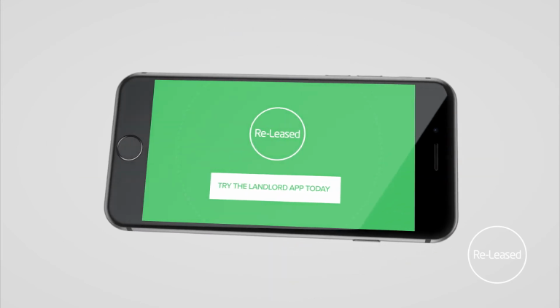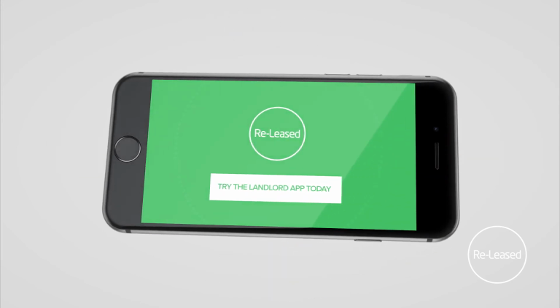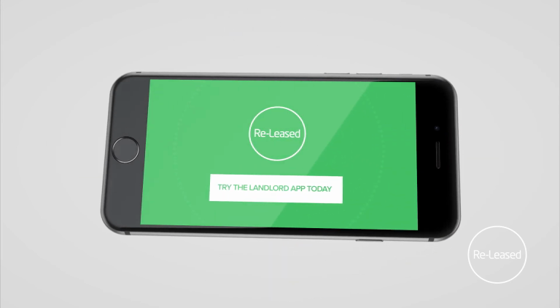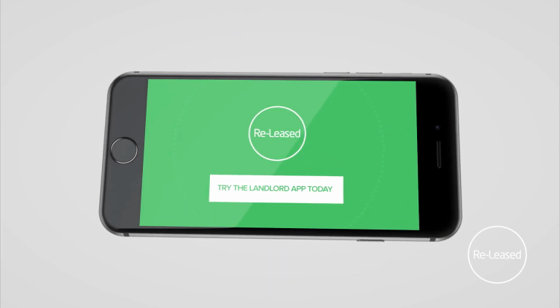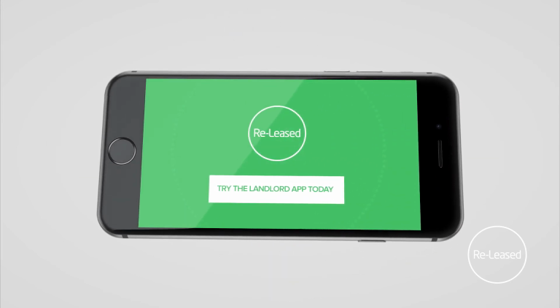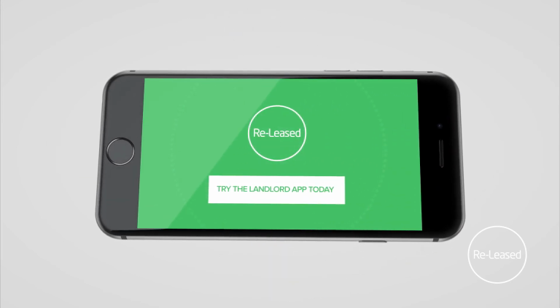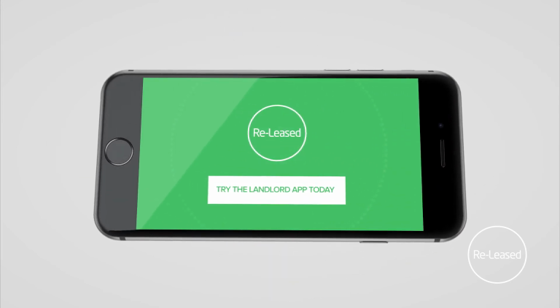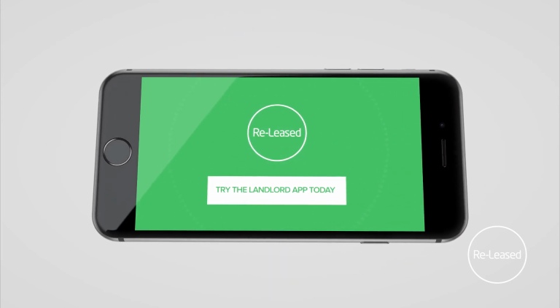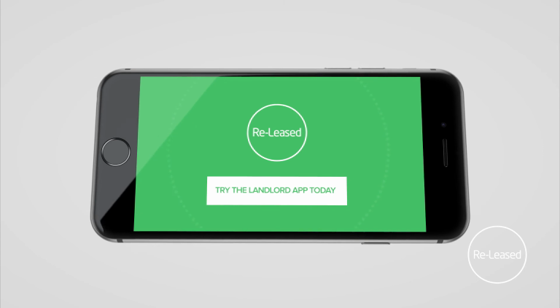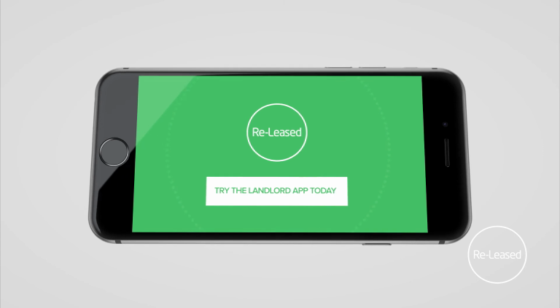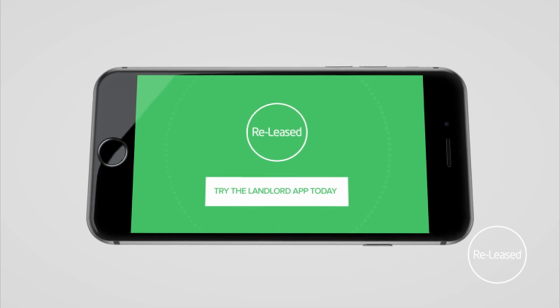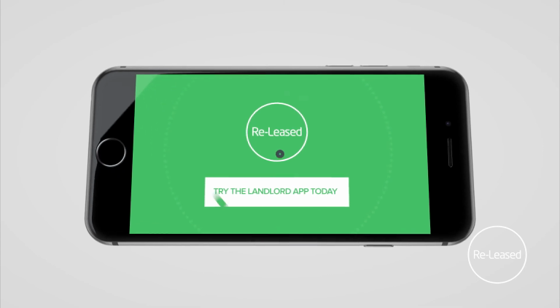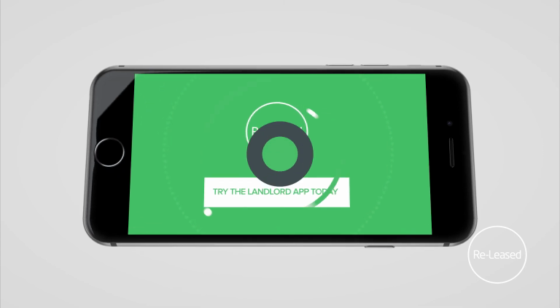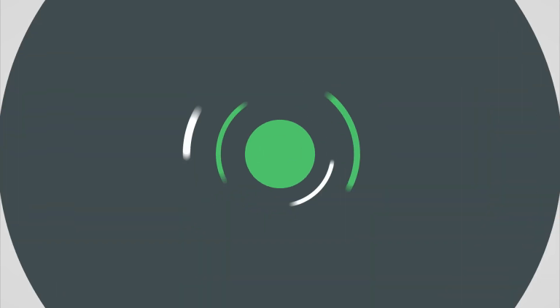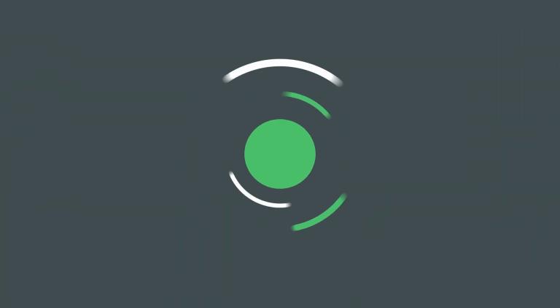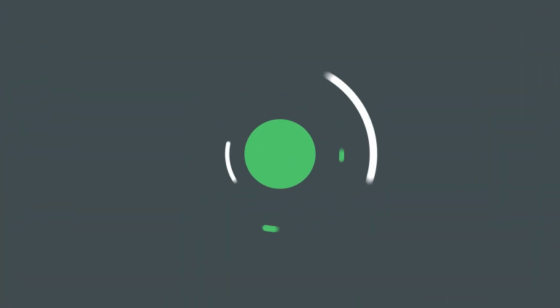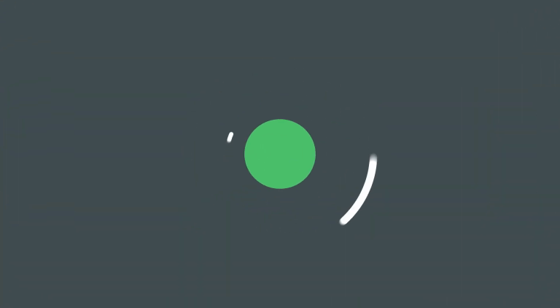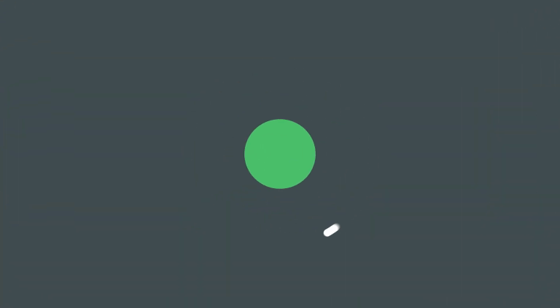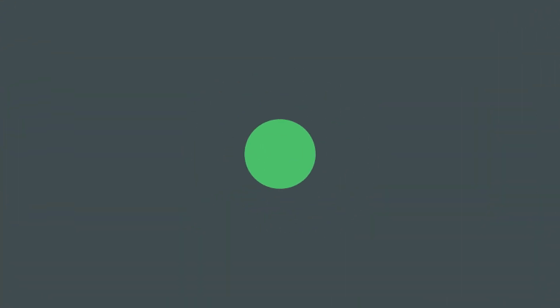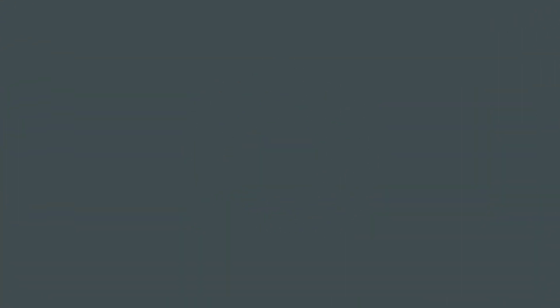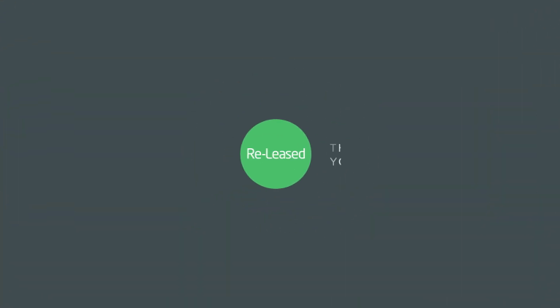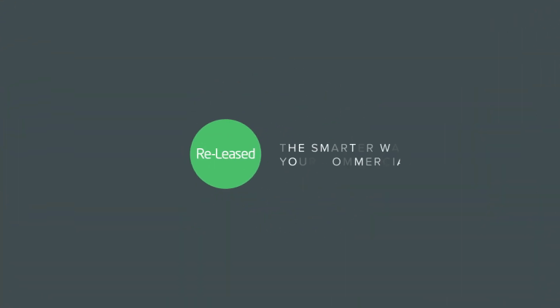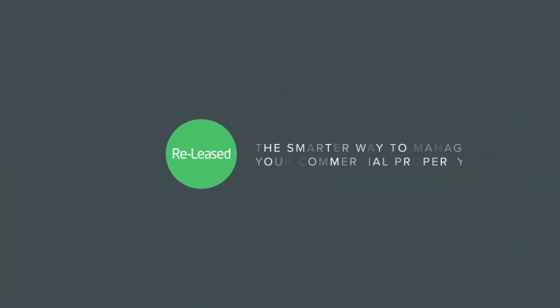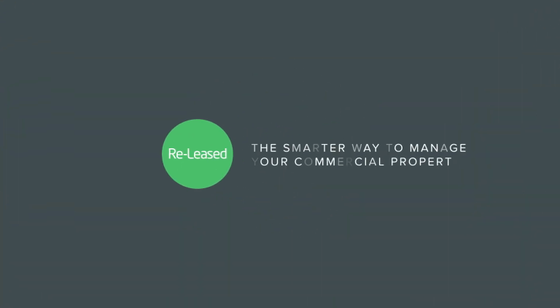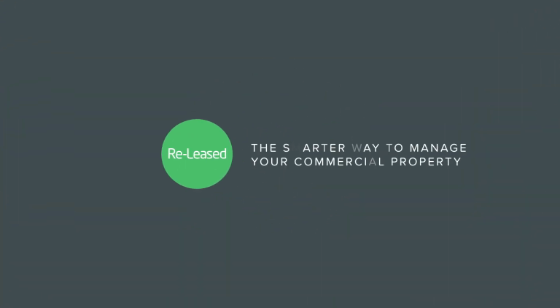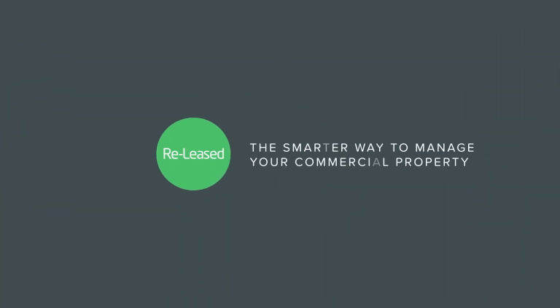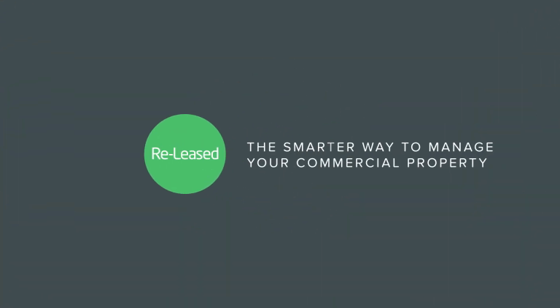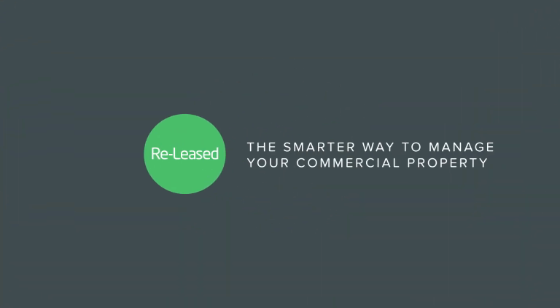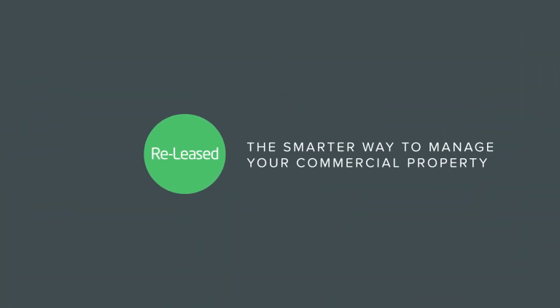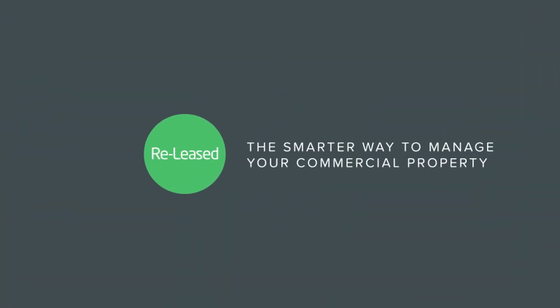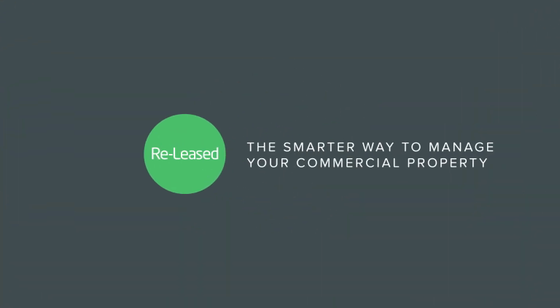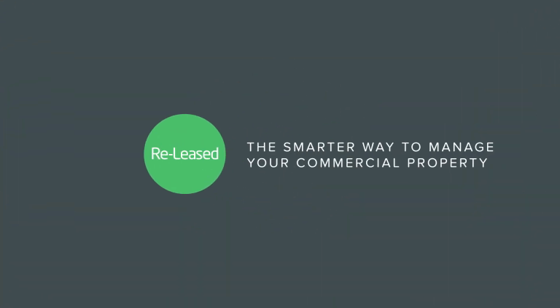Experience a new level of freedom at work with ReLeased — the smarter way to manage your commercial property.